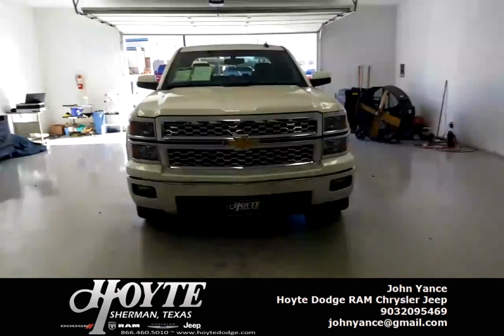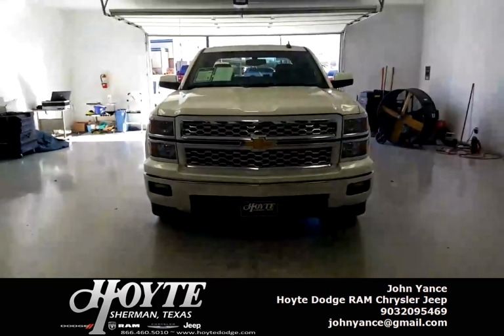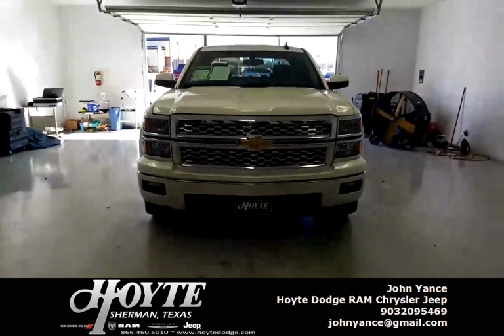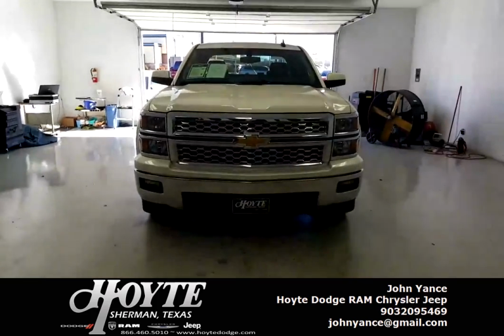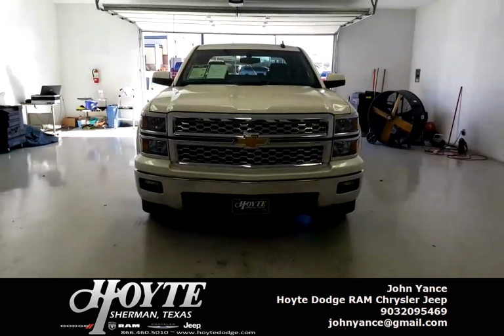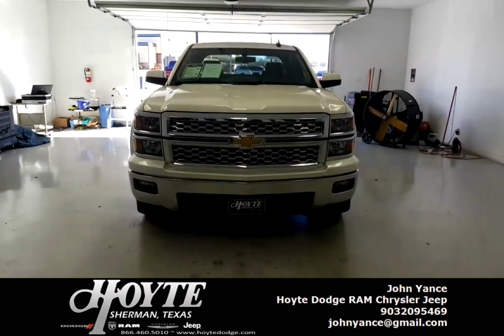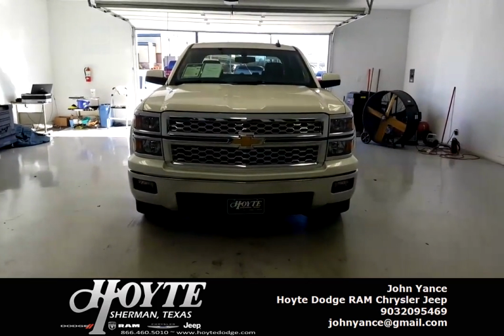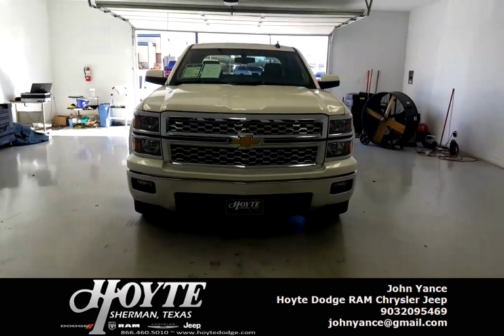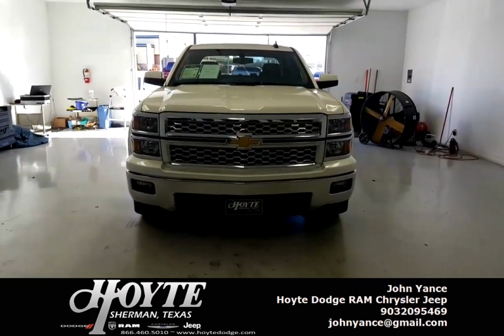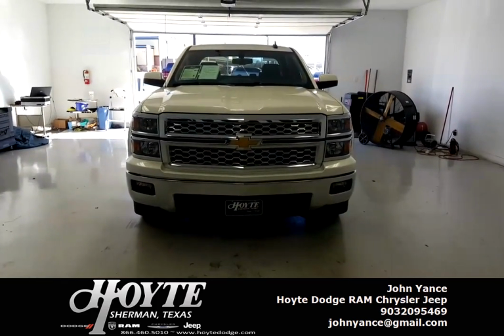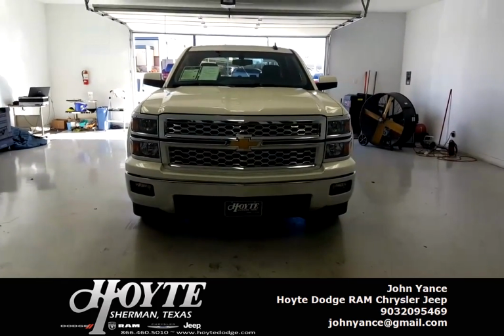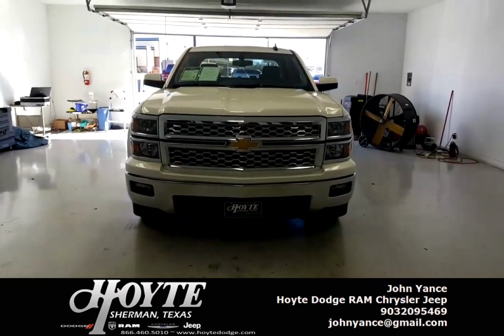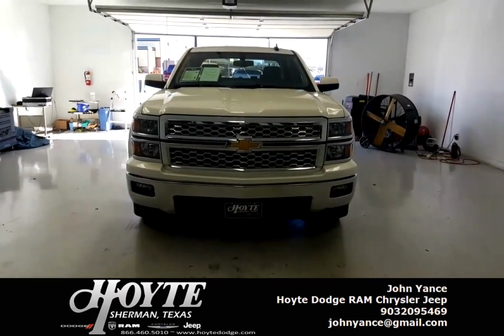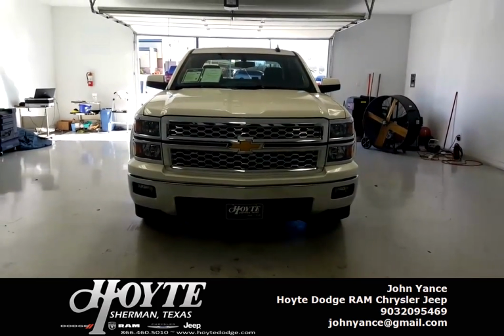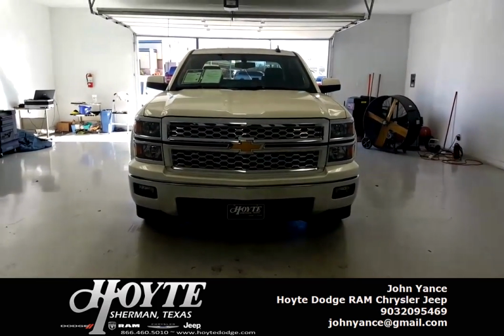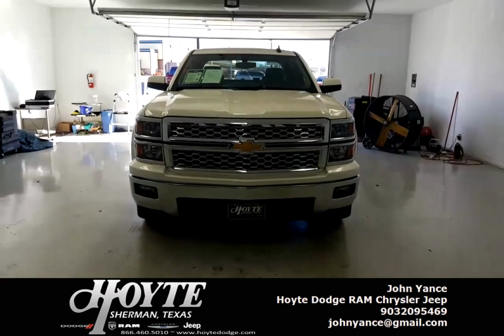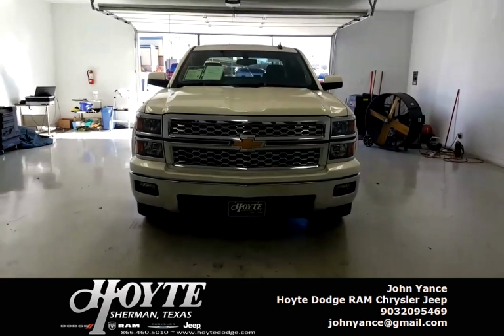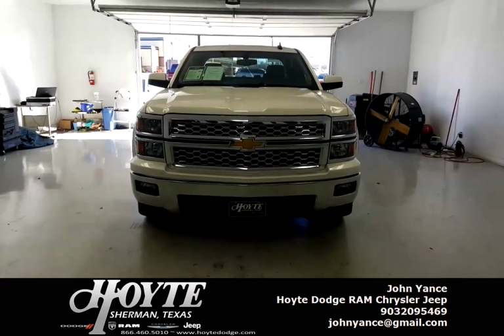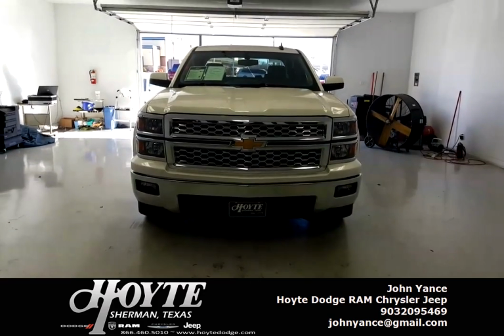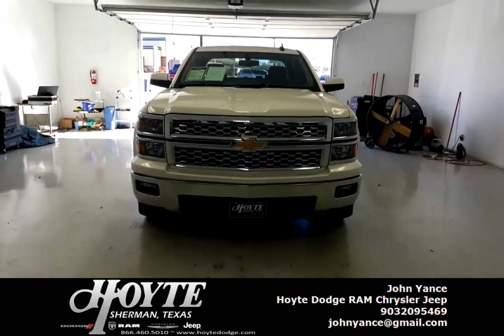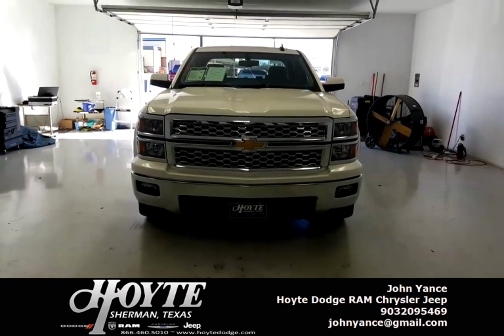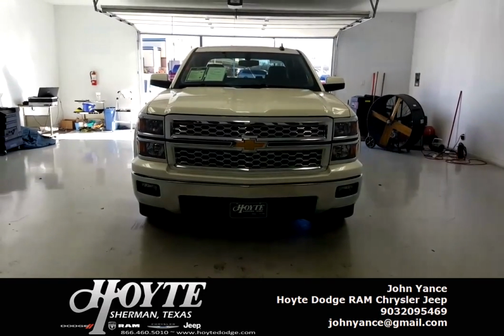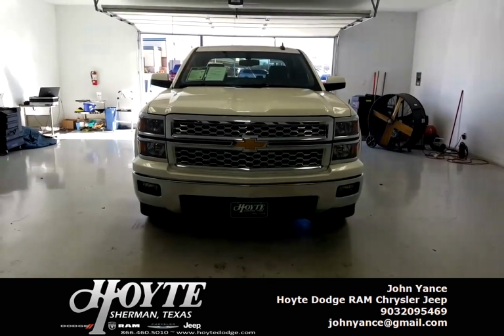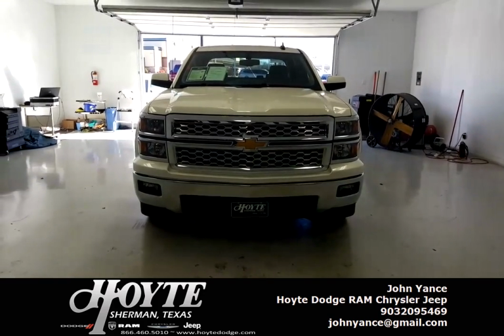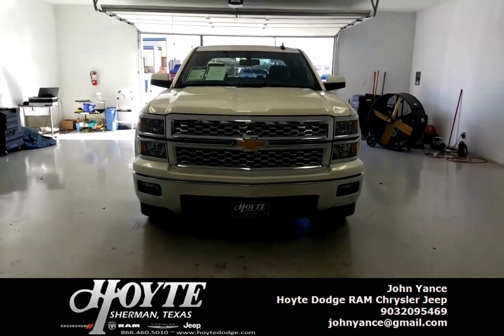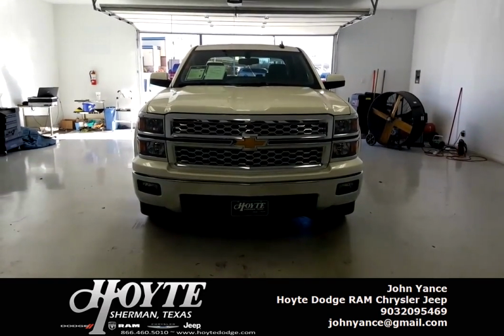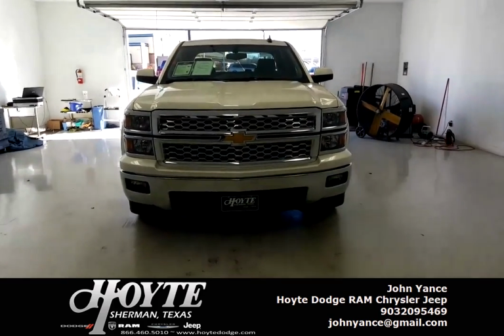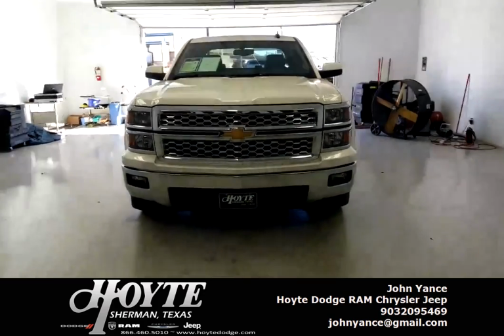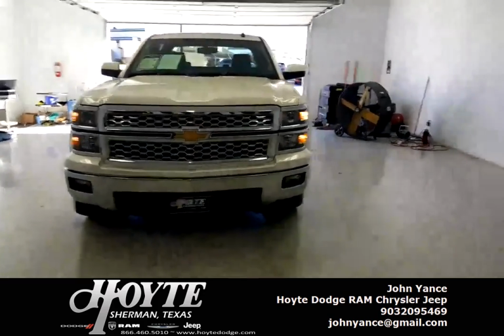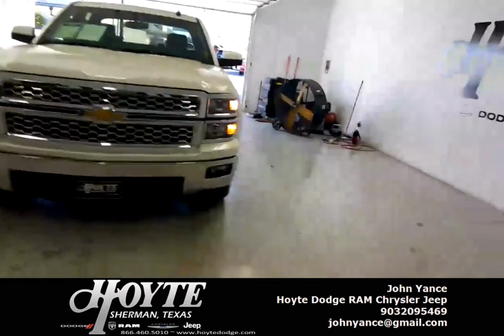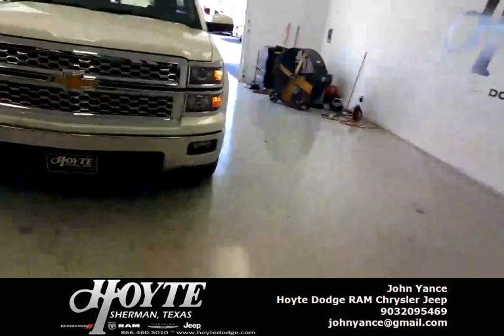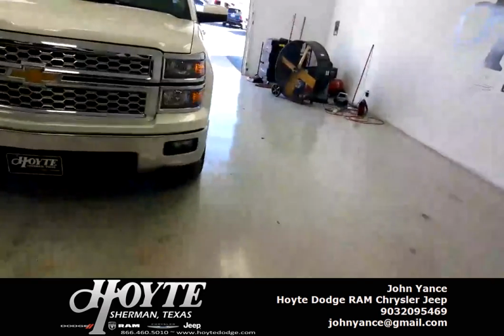2015 Chevrolet Silverado, only 7,000 miles, crew cab.